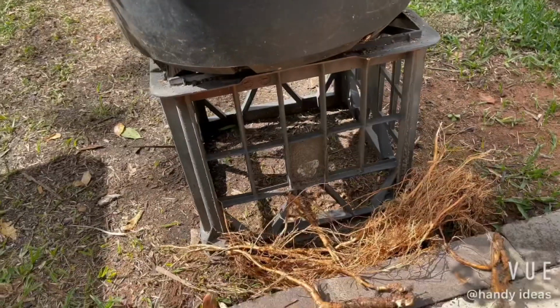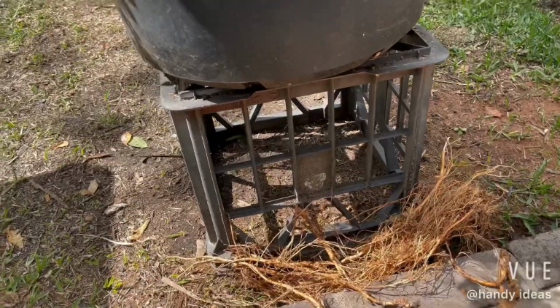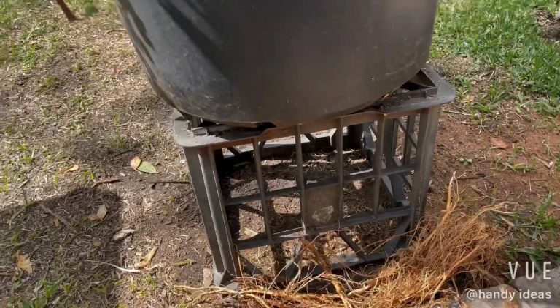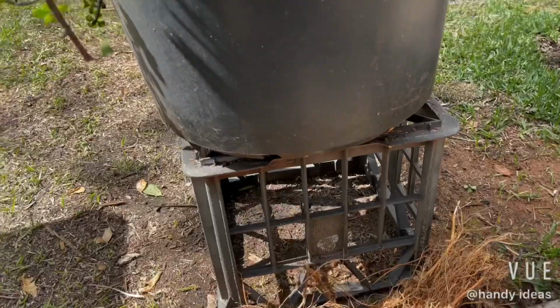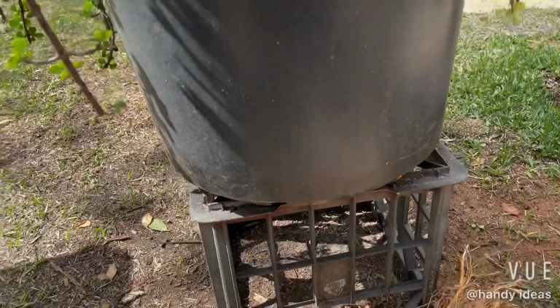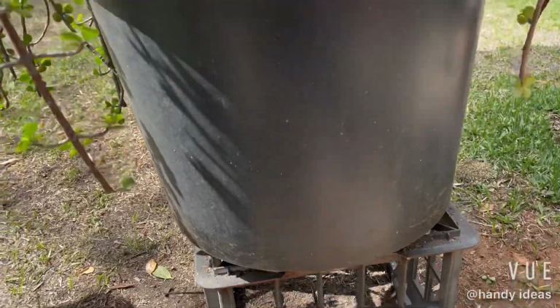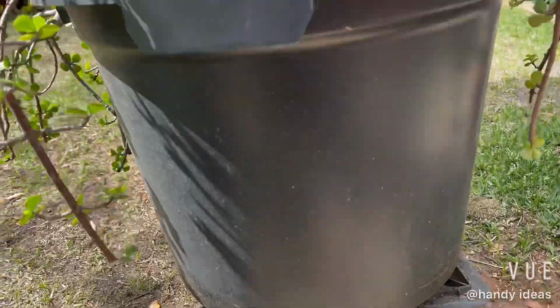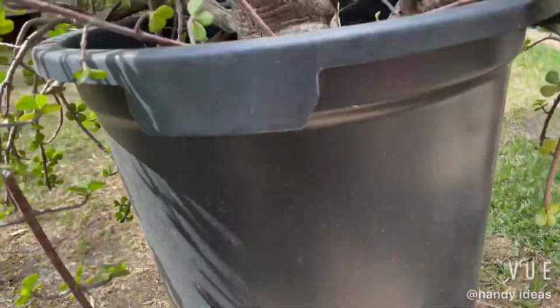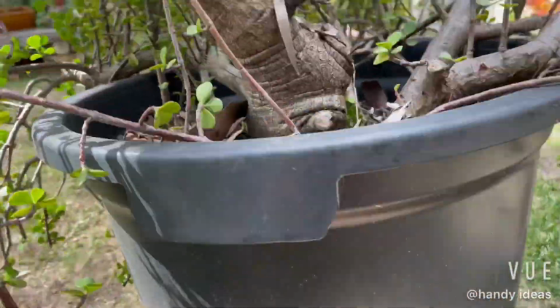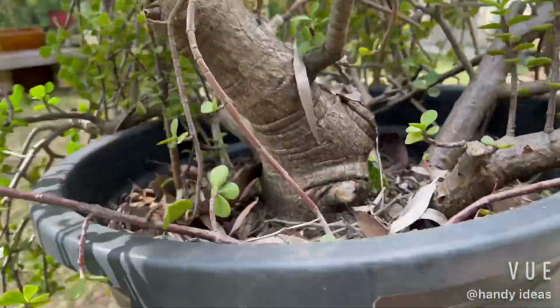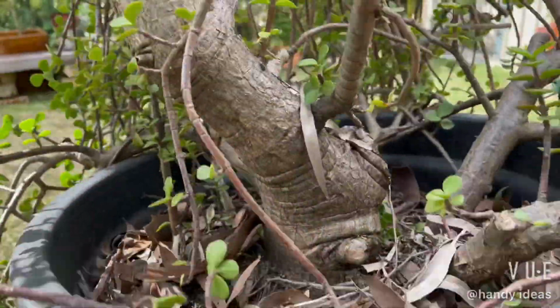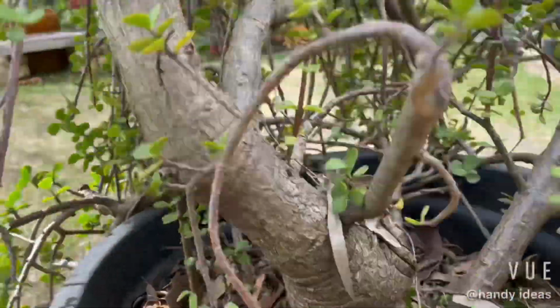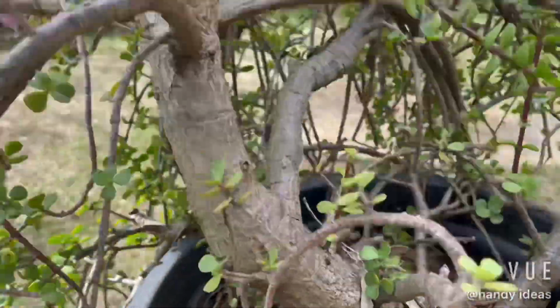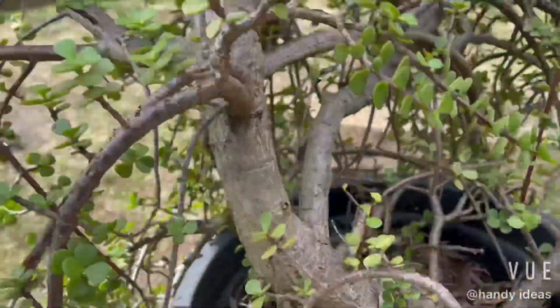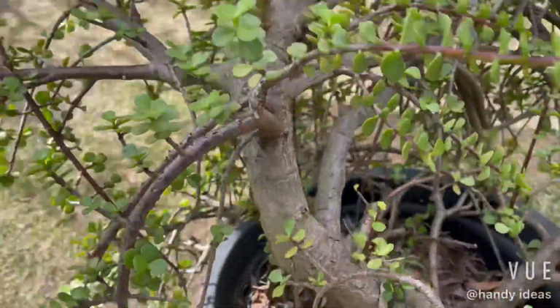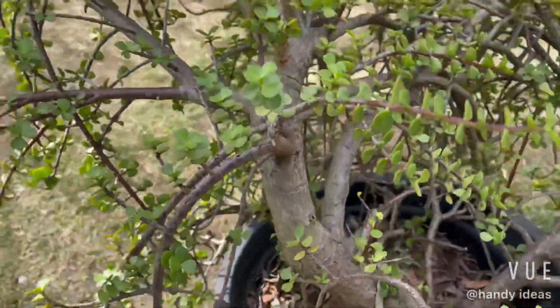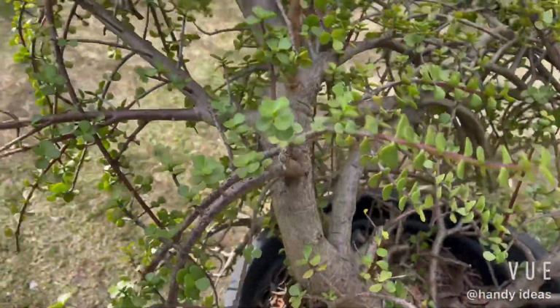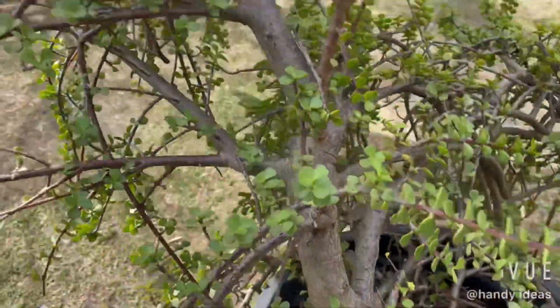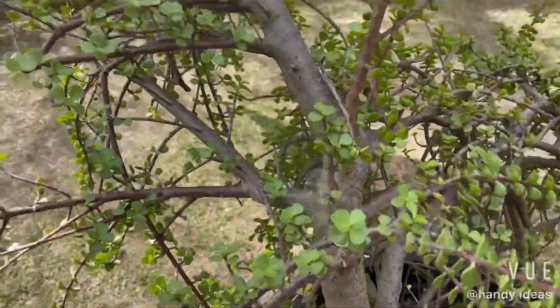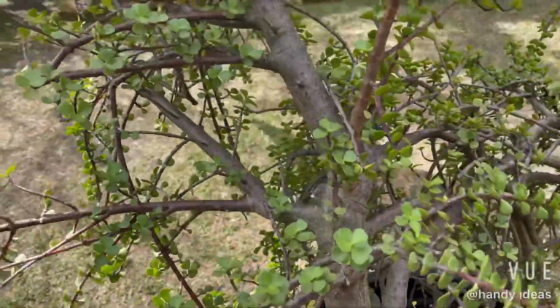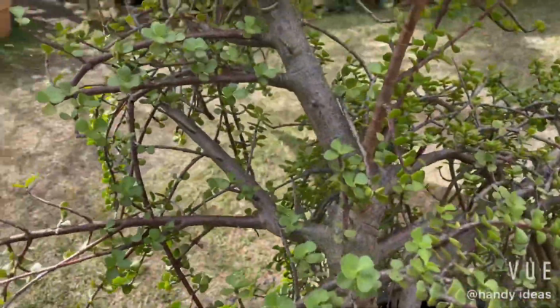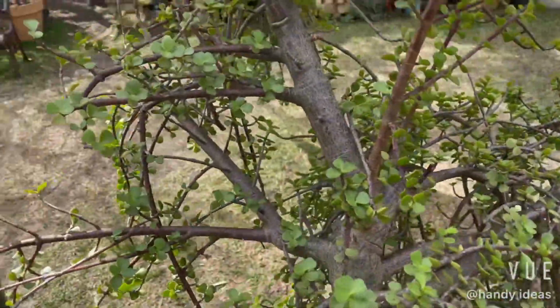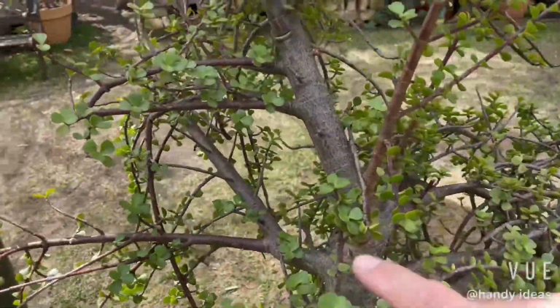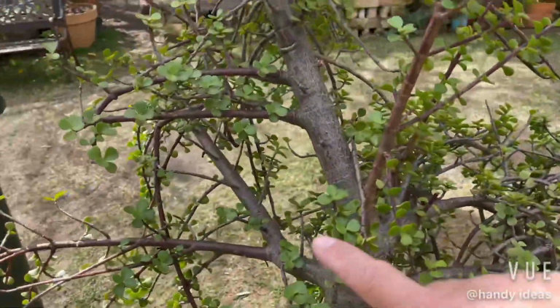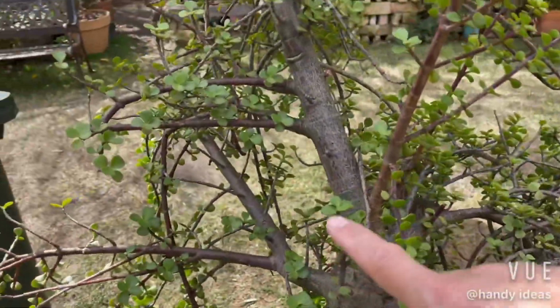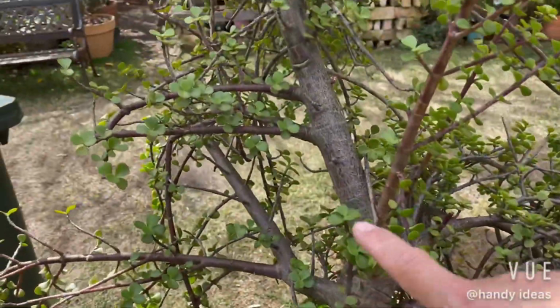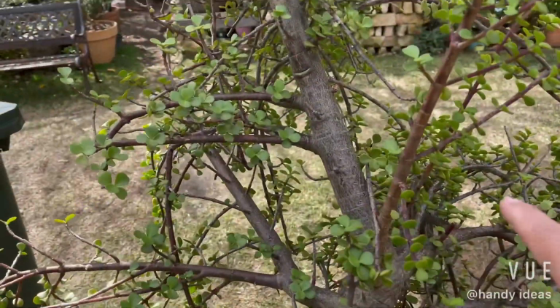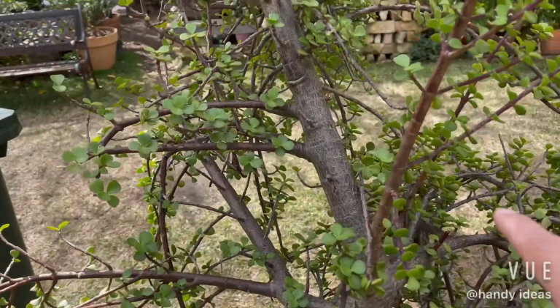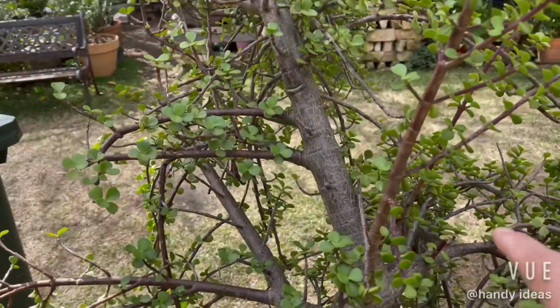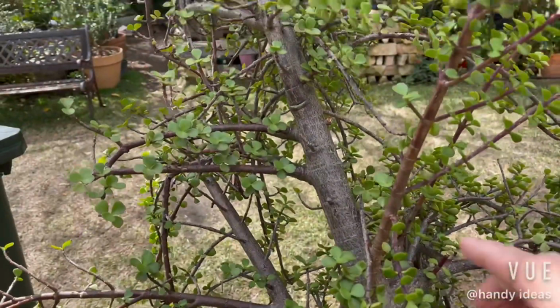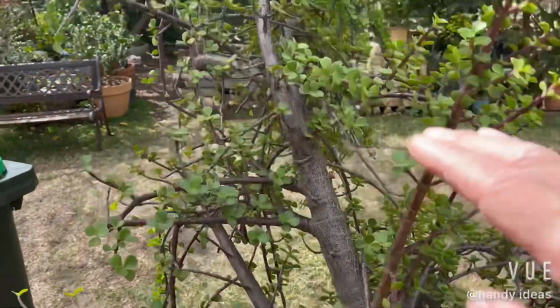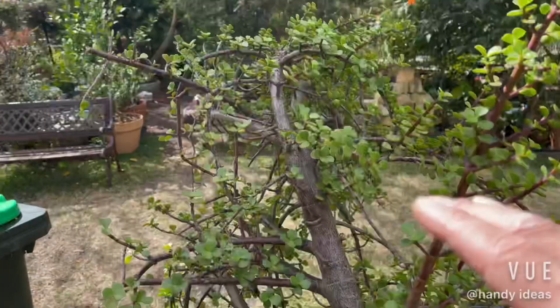Once we clean all the root system off down the bottom of the pot, we can start trimming the top and shaping the bonsai tree.